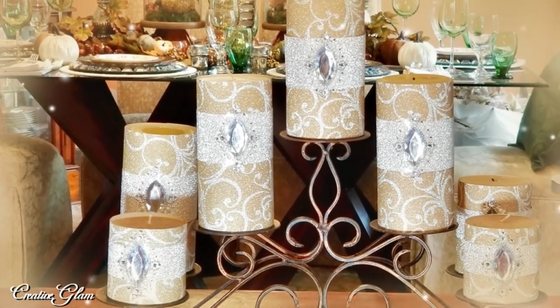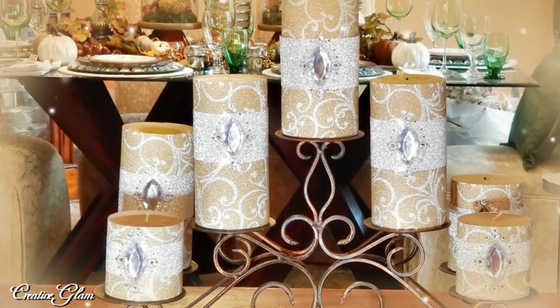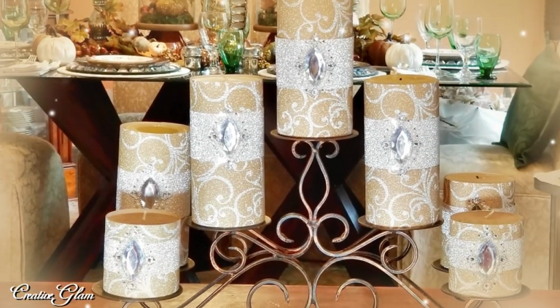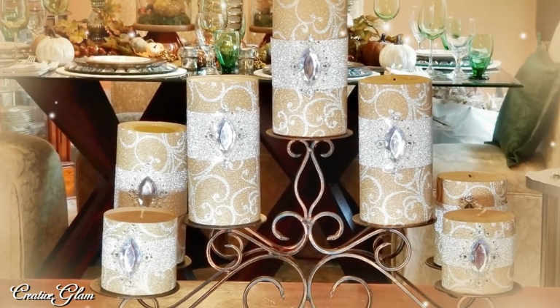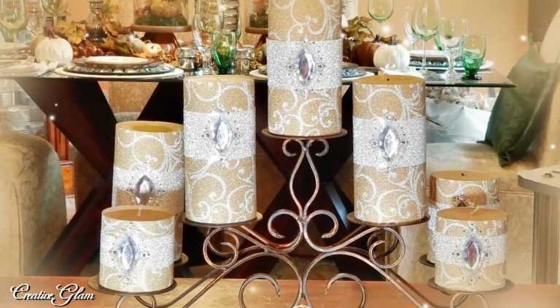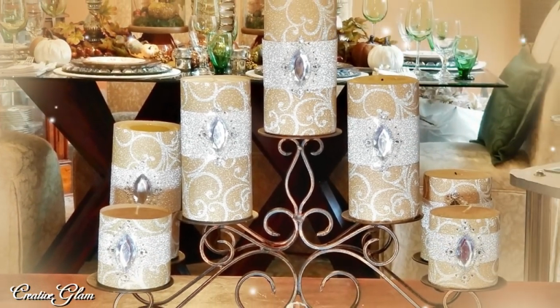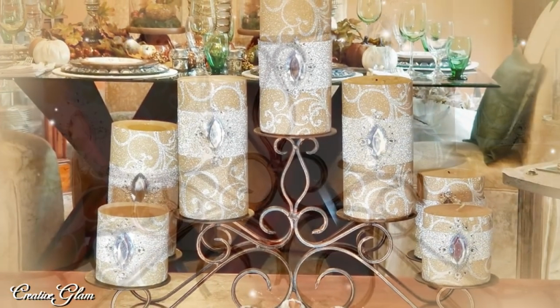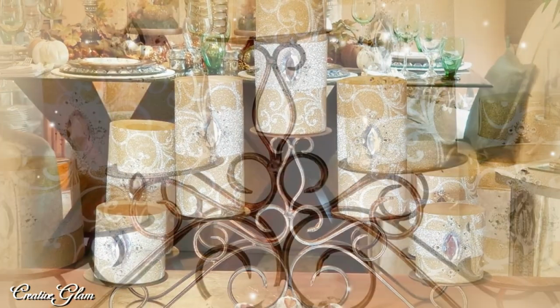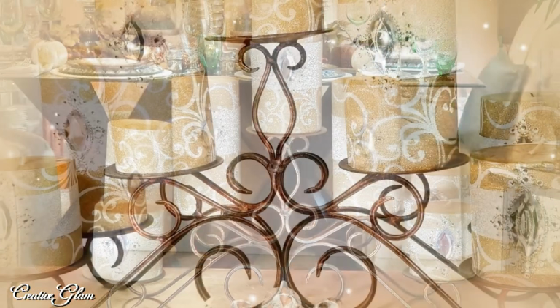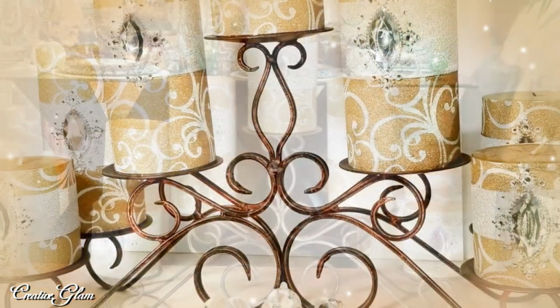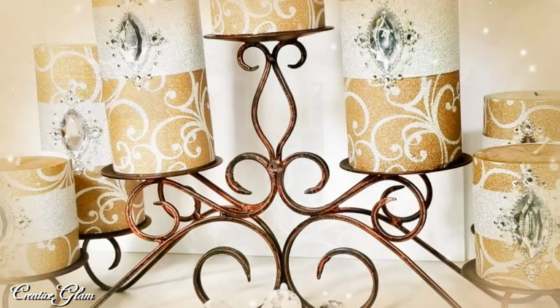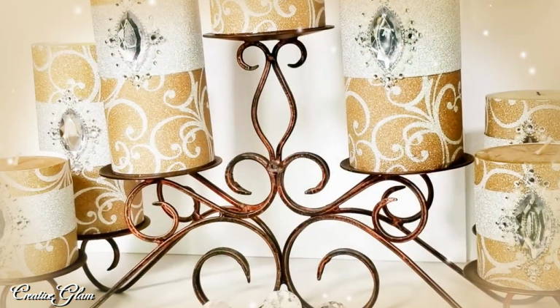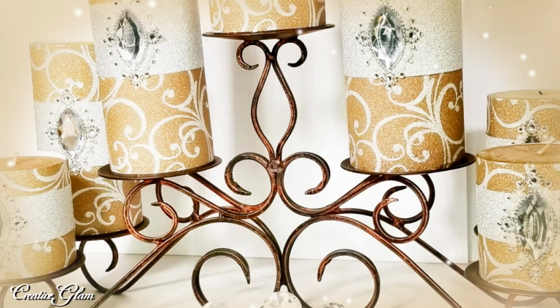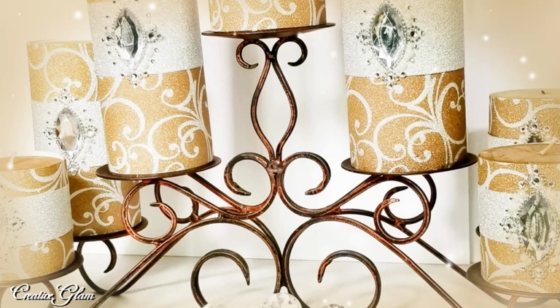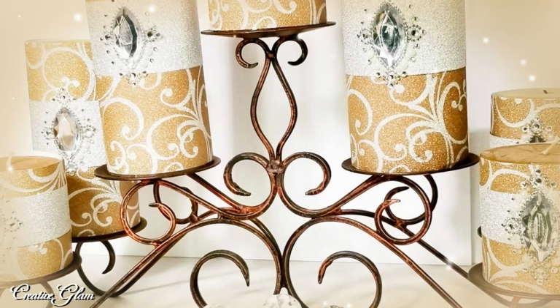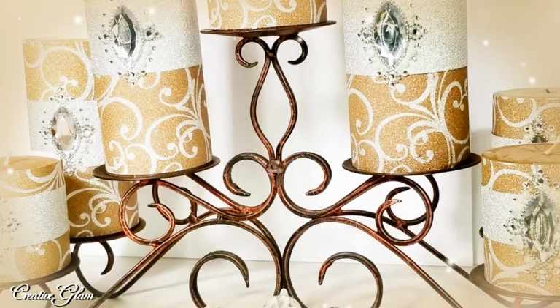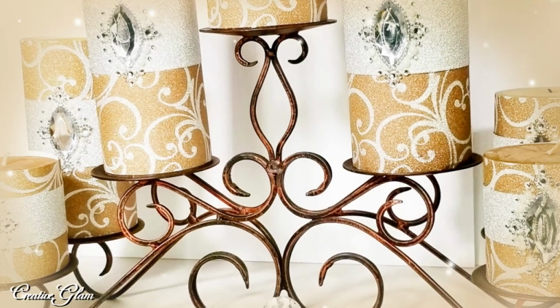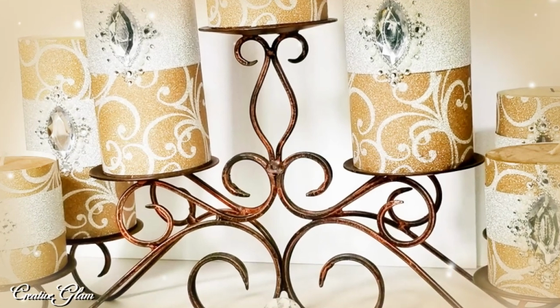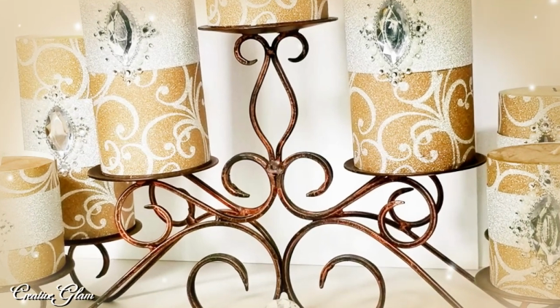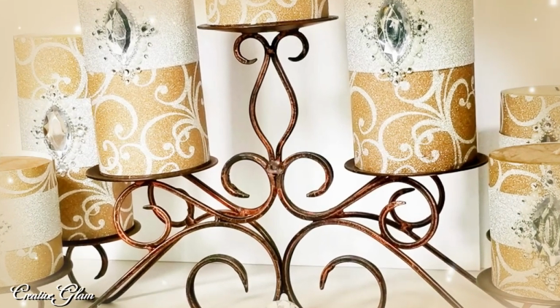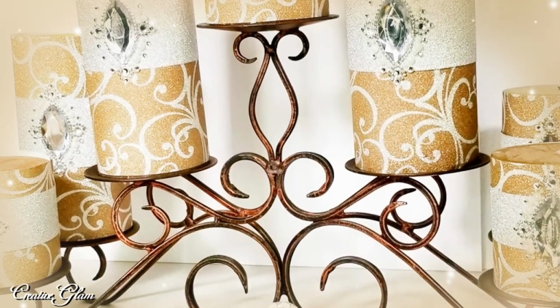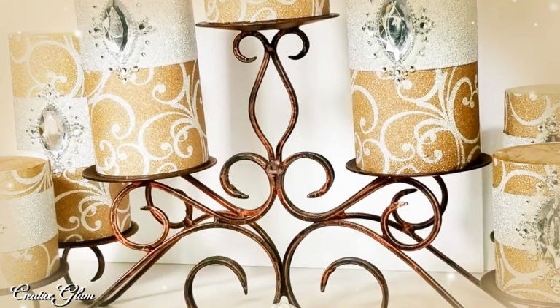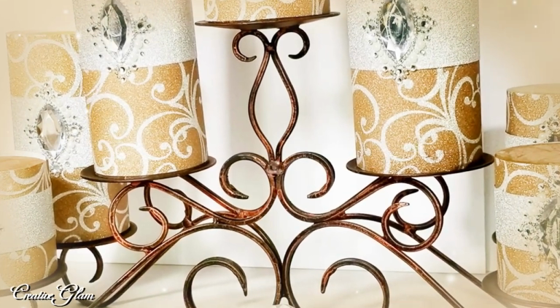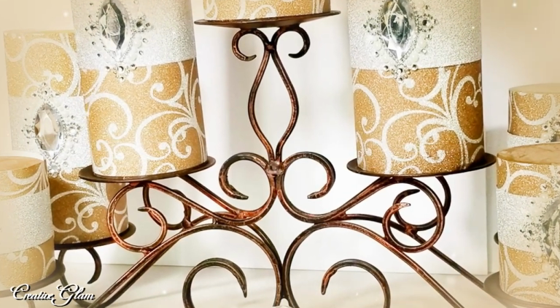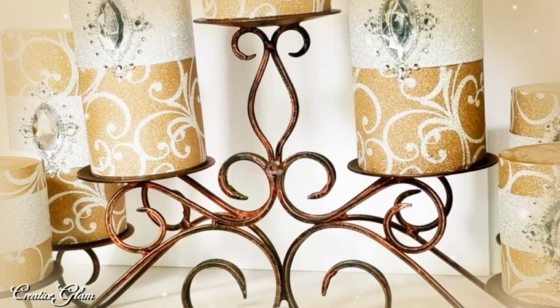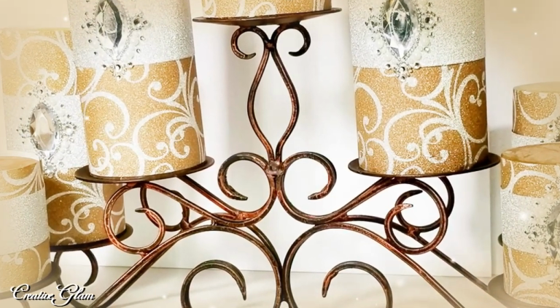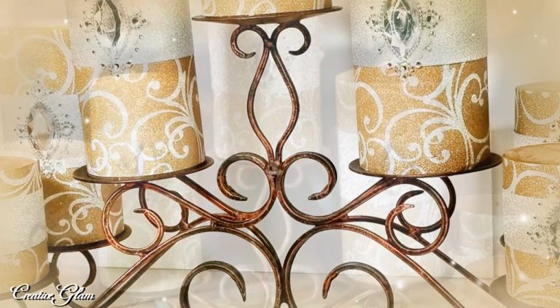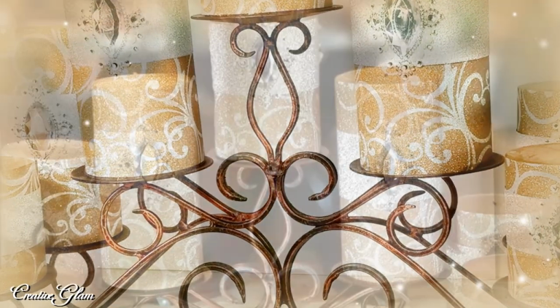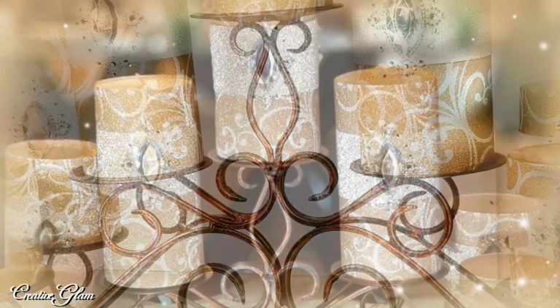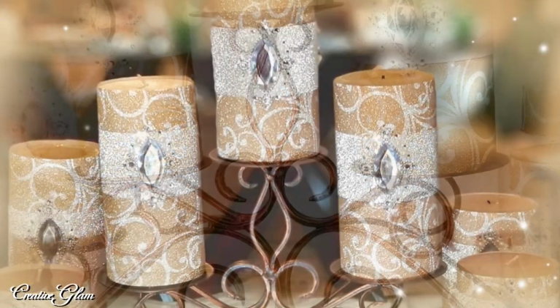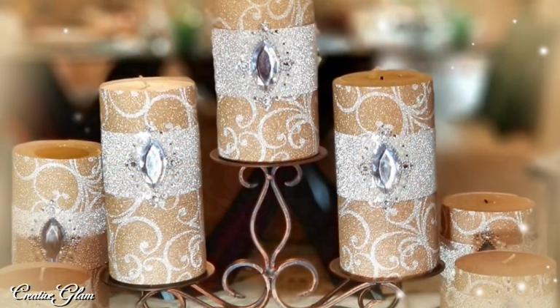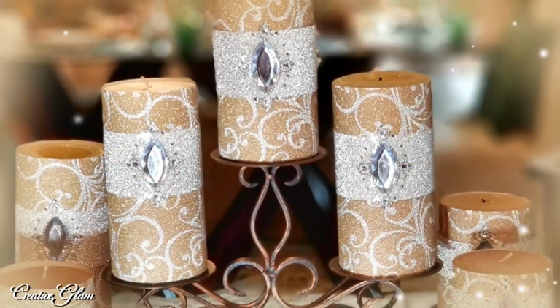I'm going to take outdated candles and turn them into holiday pillar candles. Stay tuned.